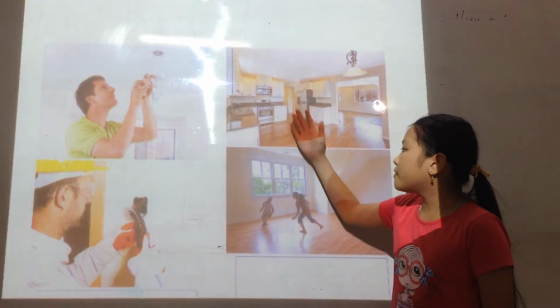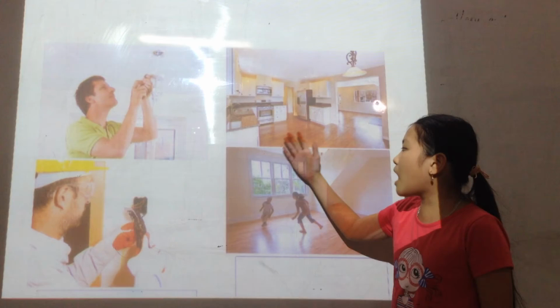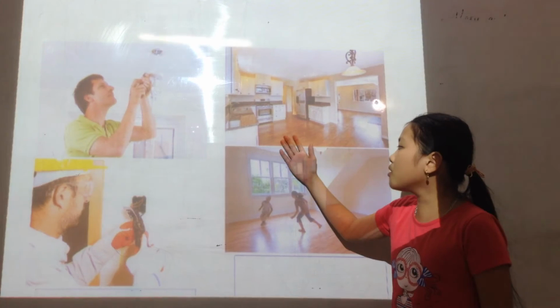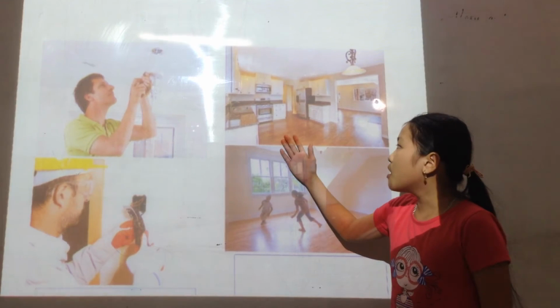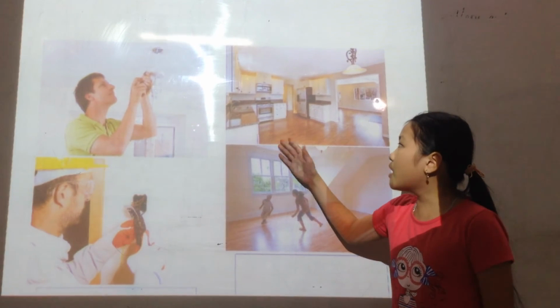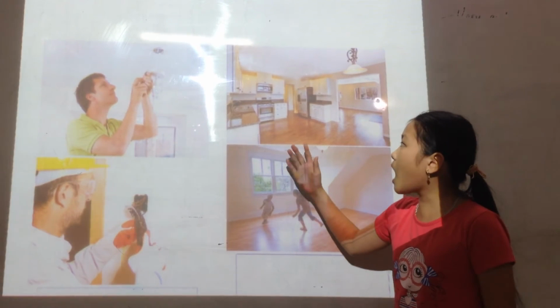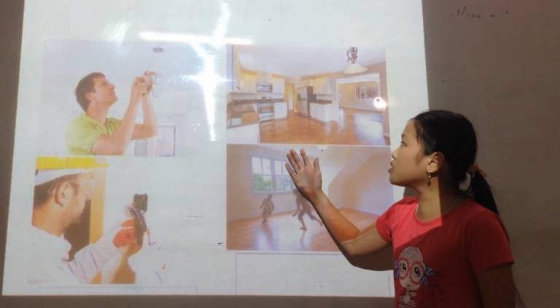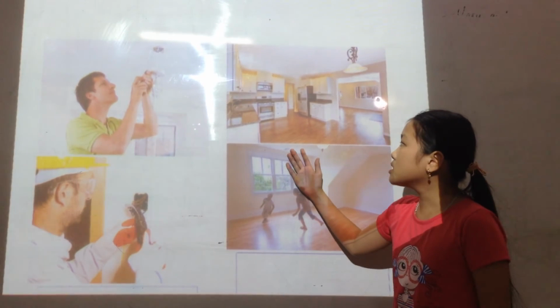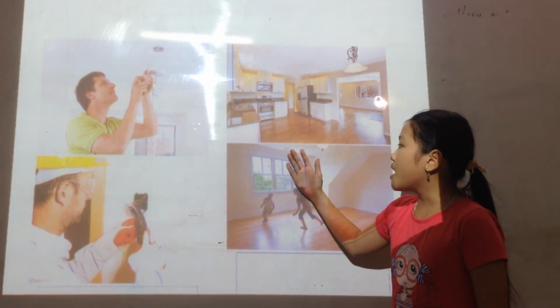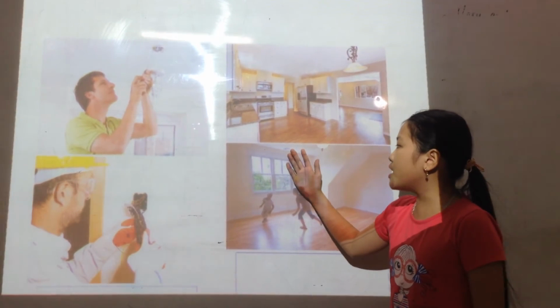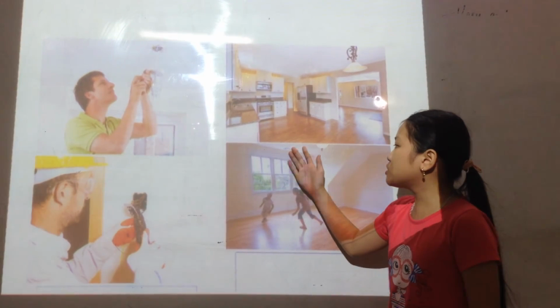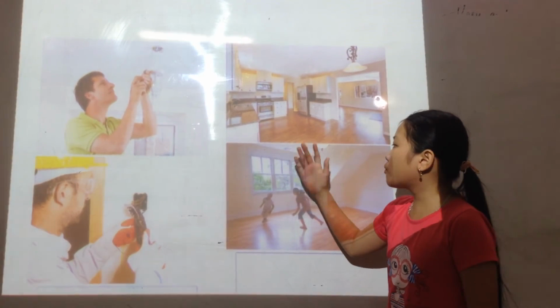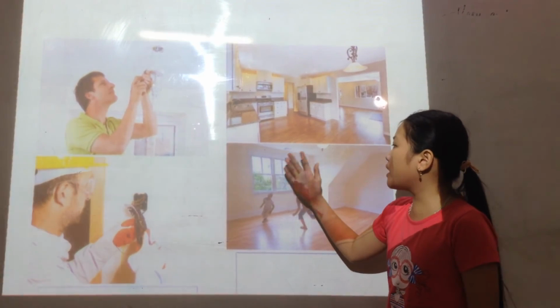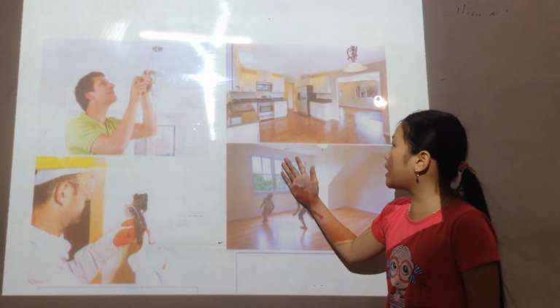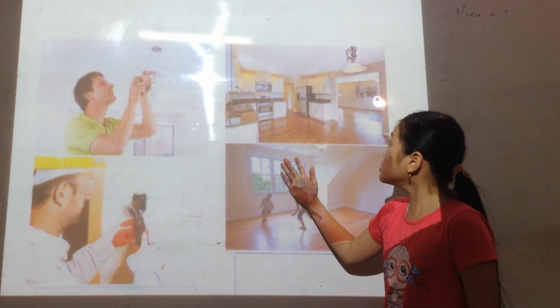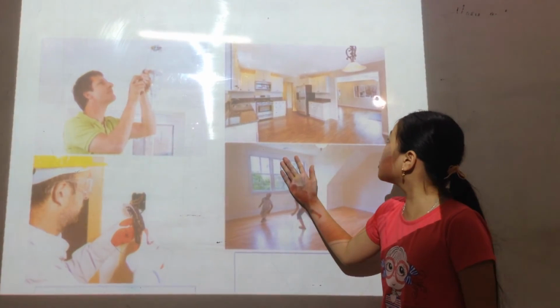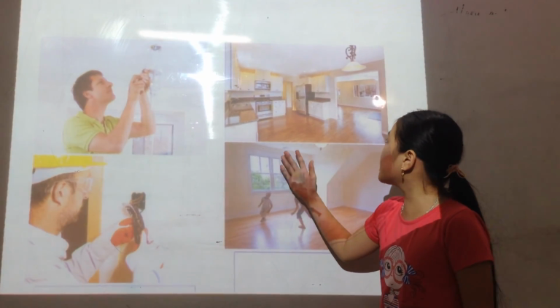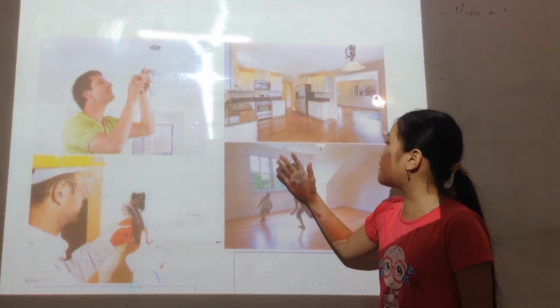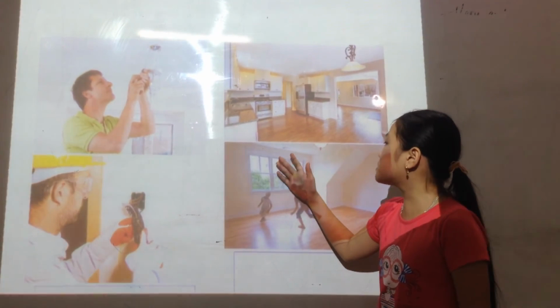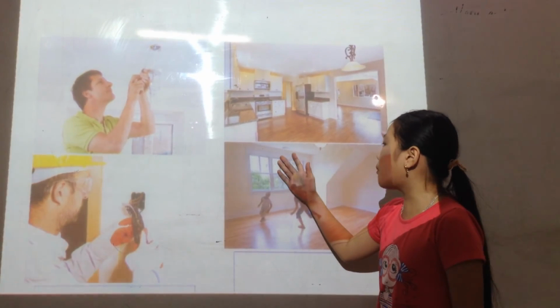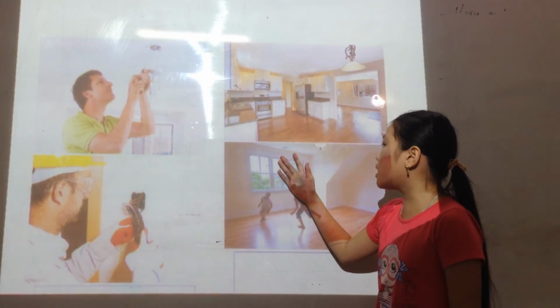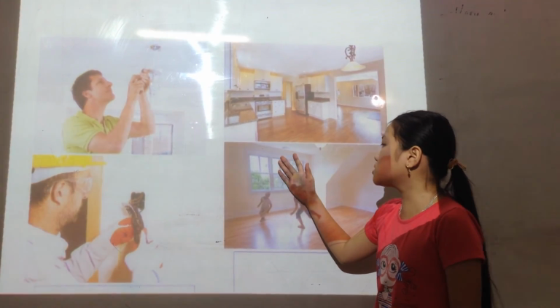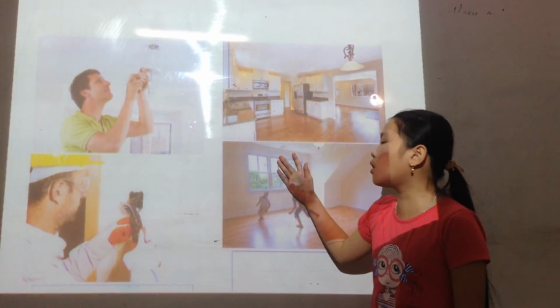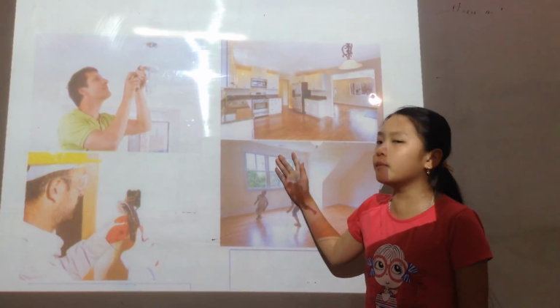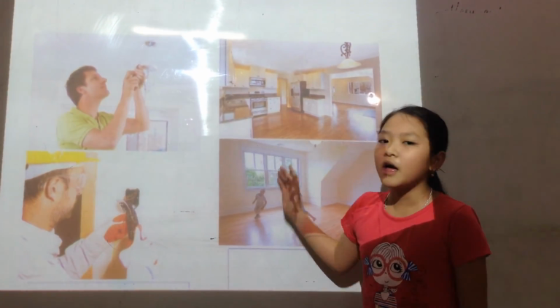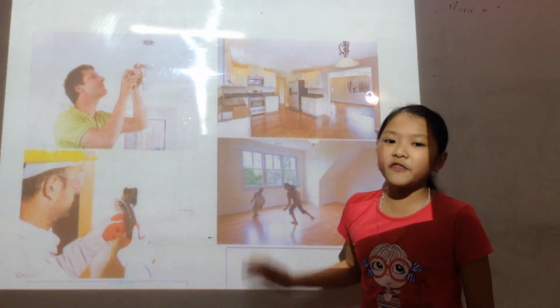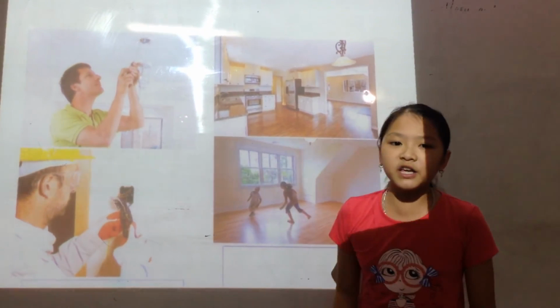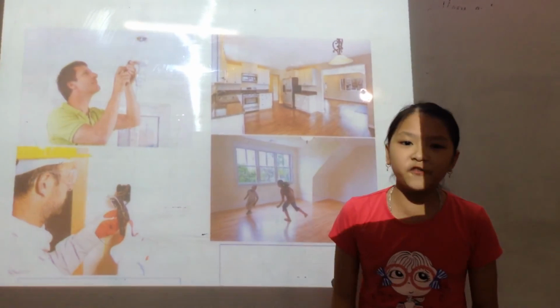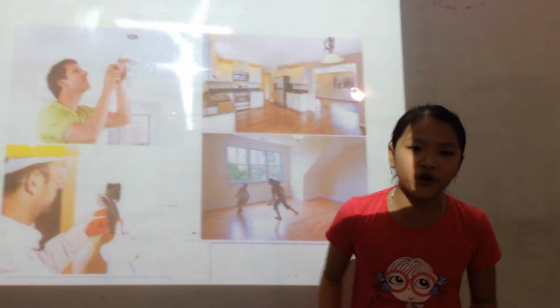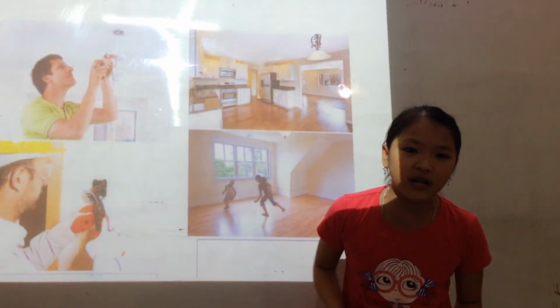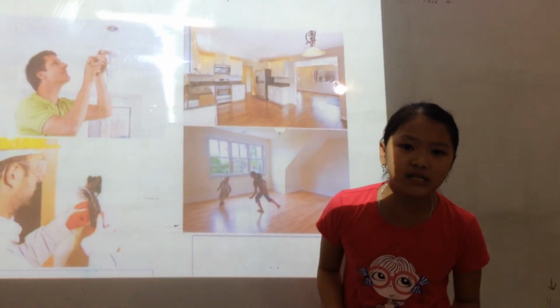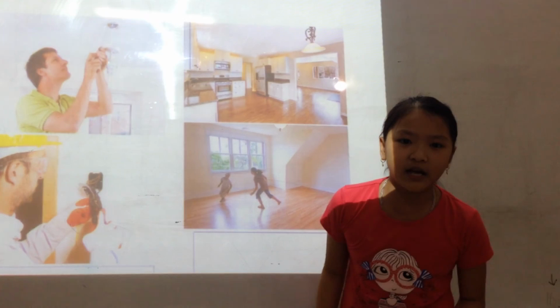Now, the house is ready to become someone's home. Thank you for listening.